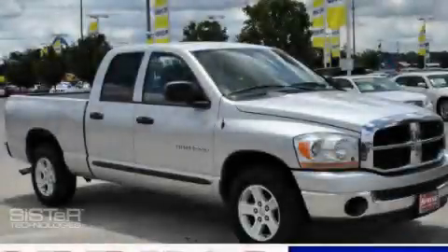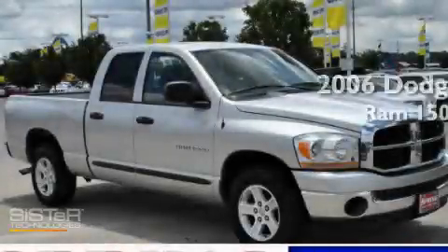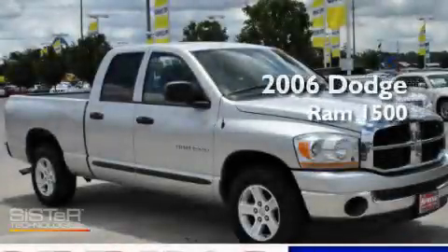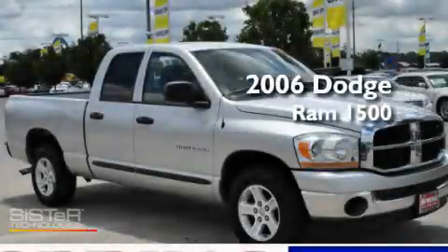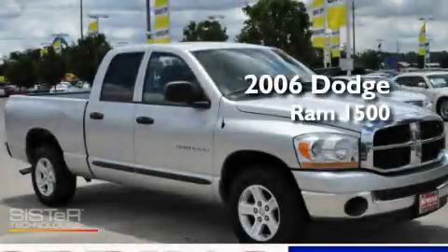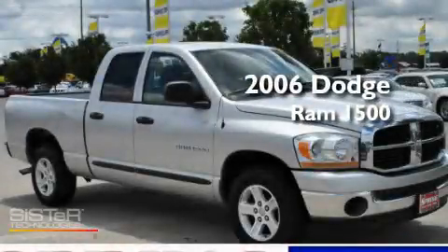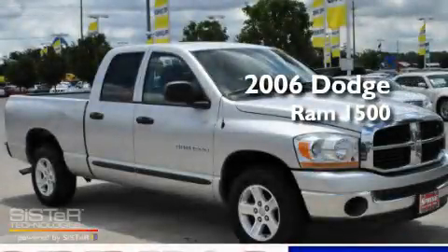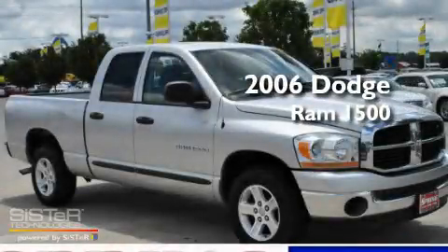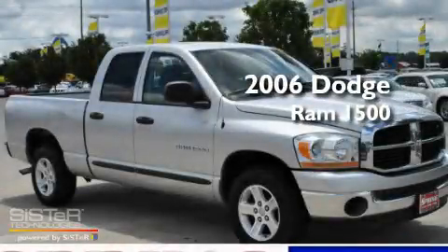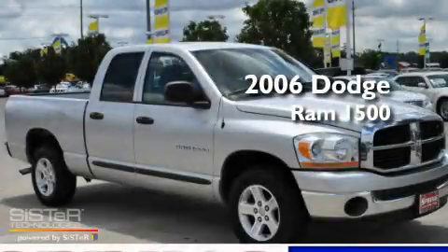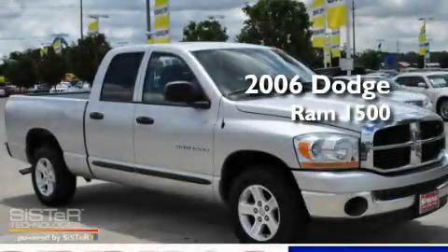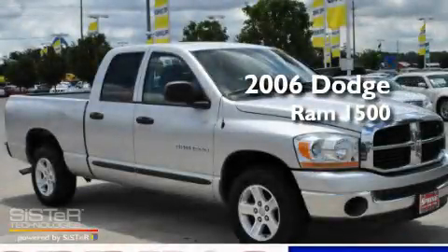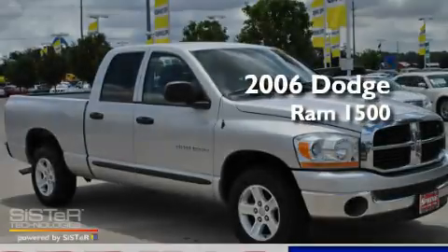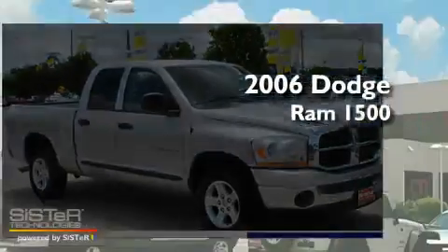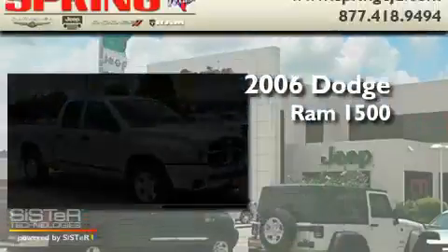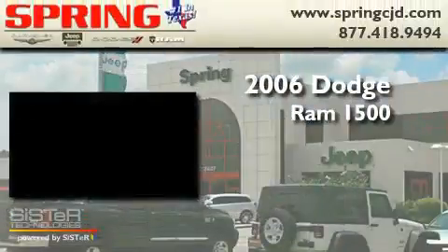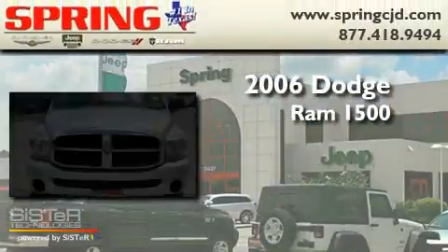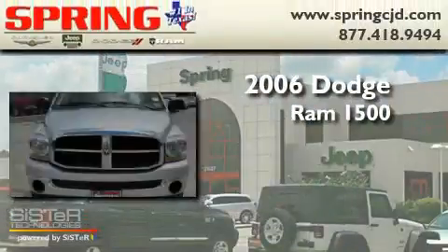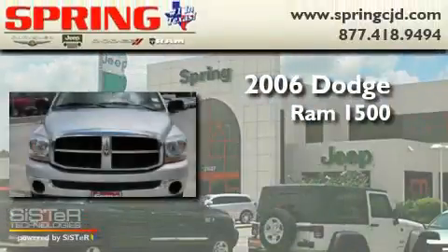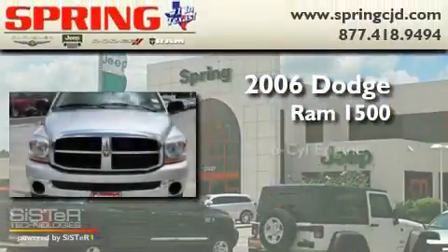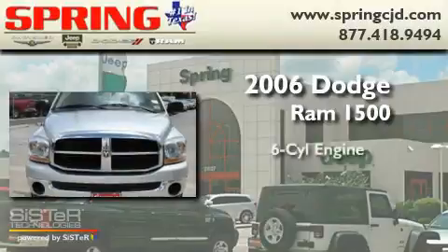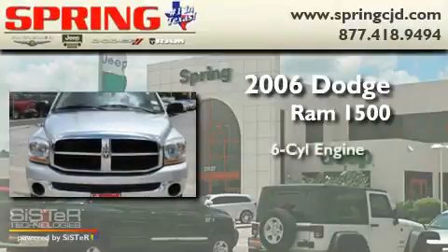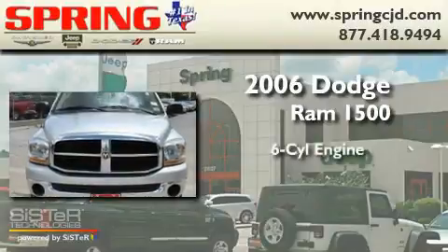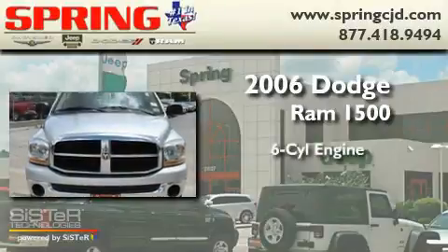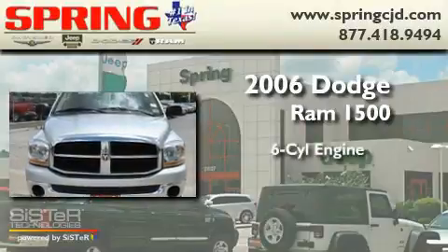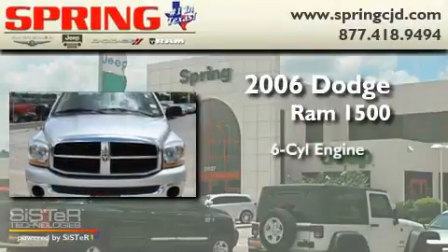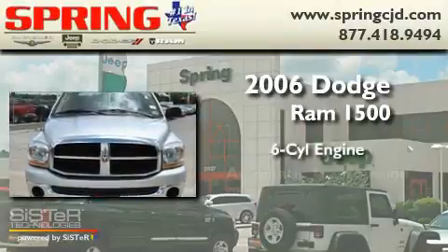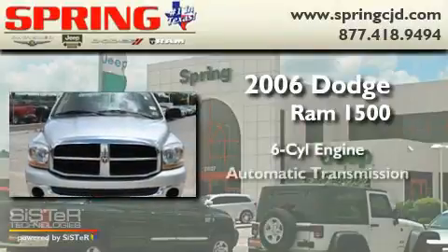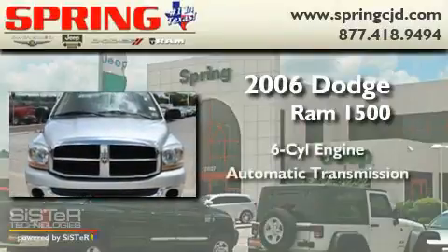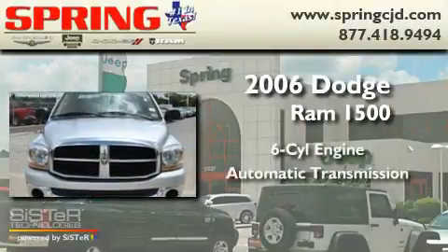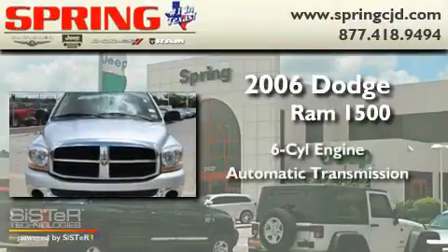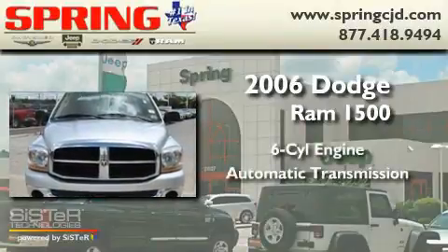This is a 2006 Dodge Ram 1500. It has a six-cylinder engine and an automatic transmission.